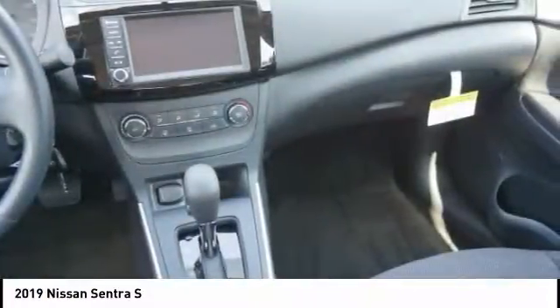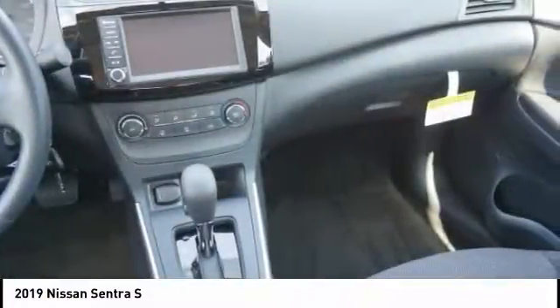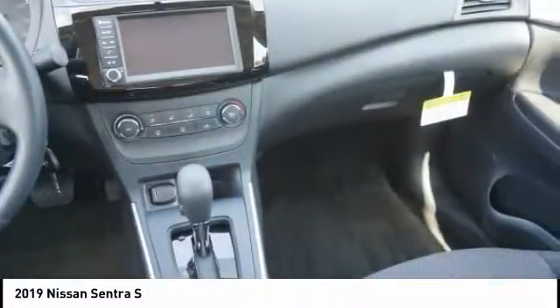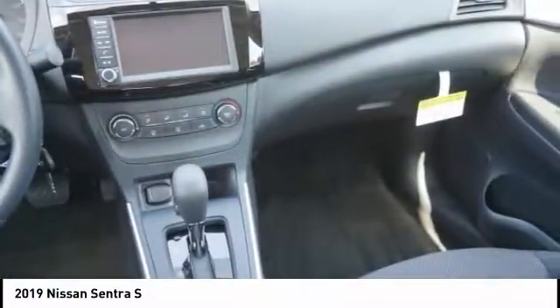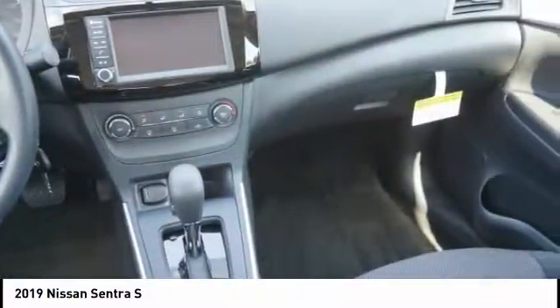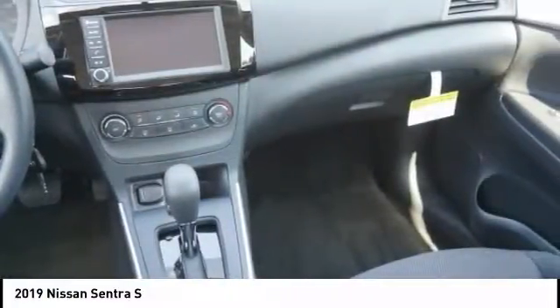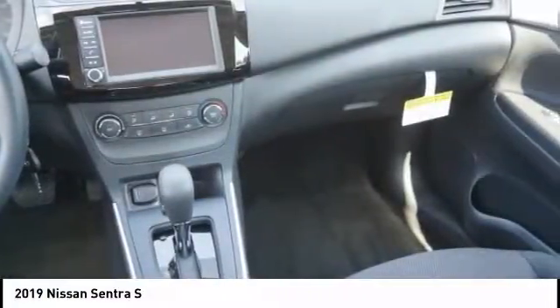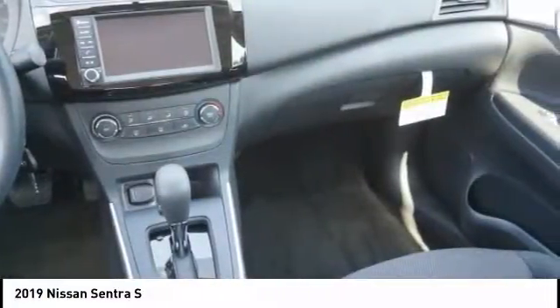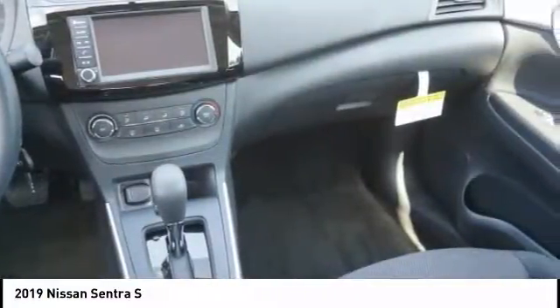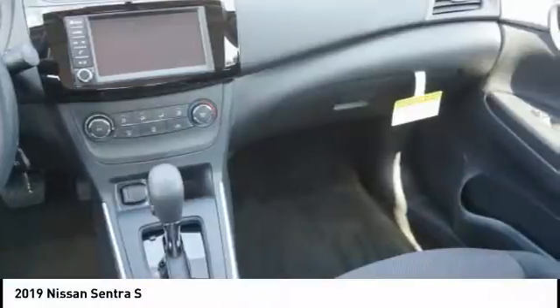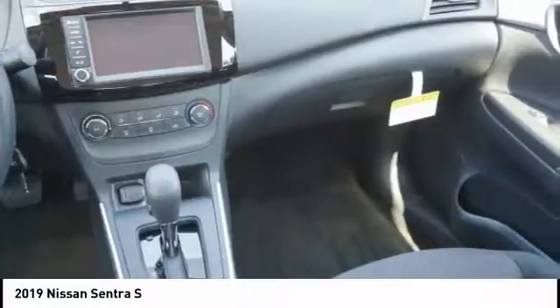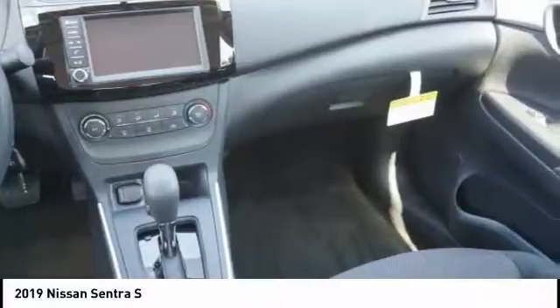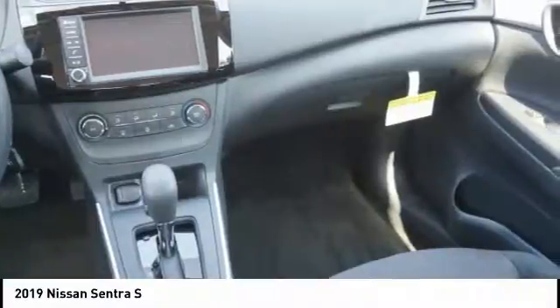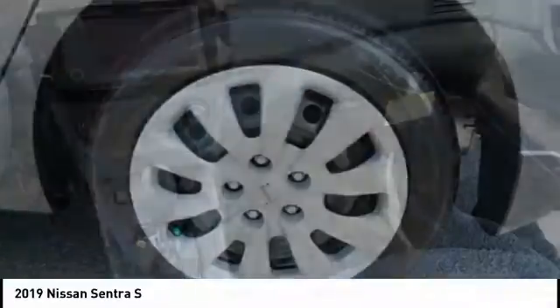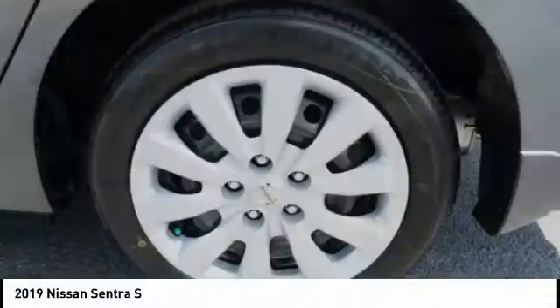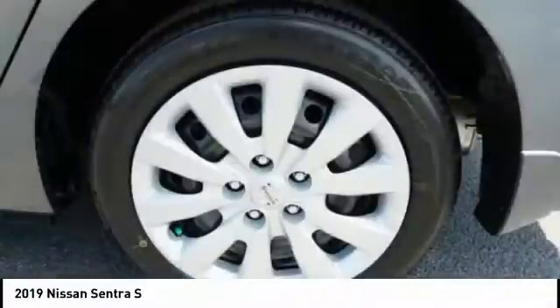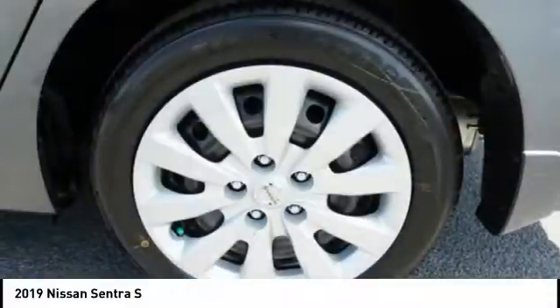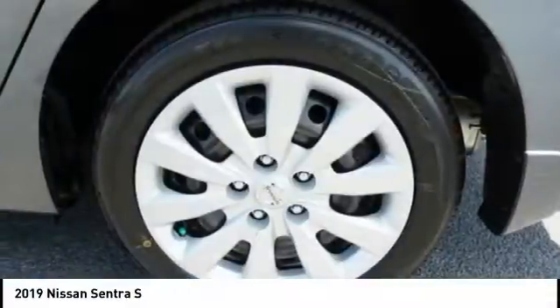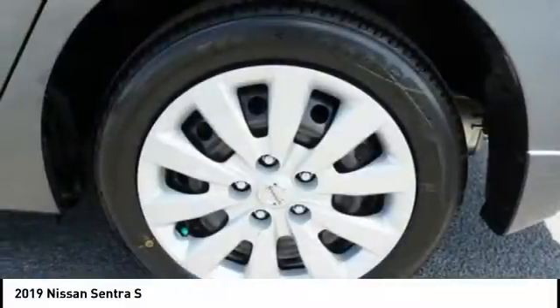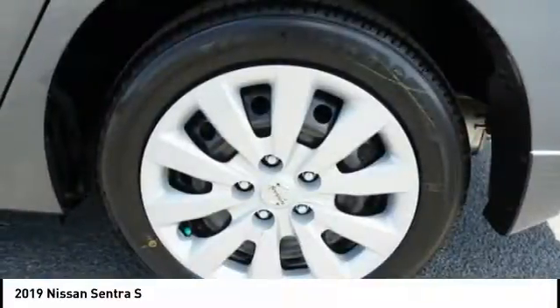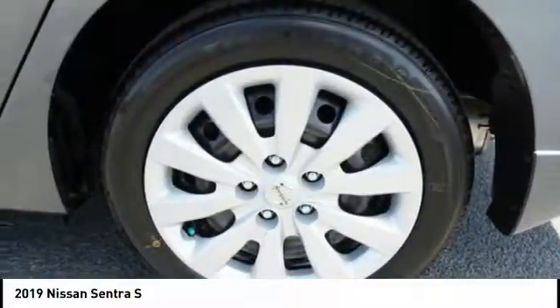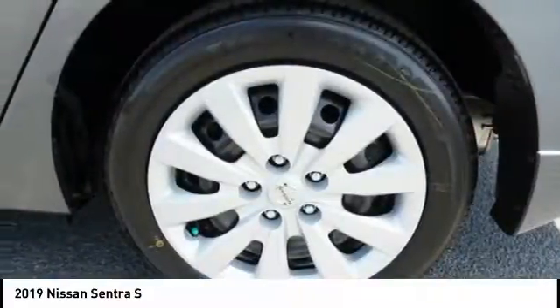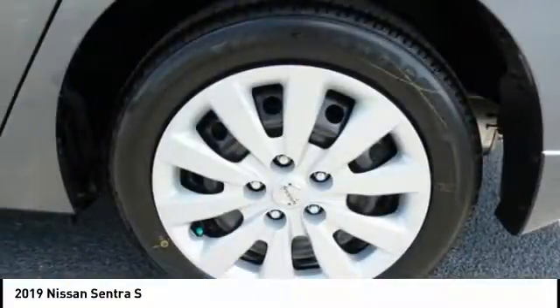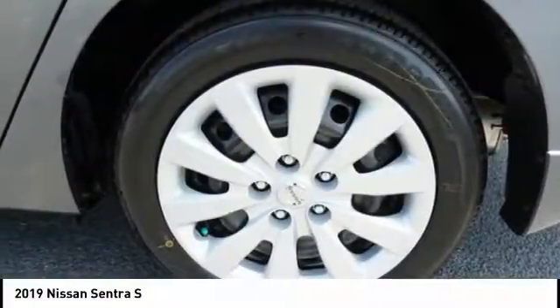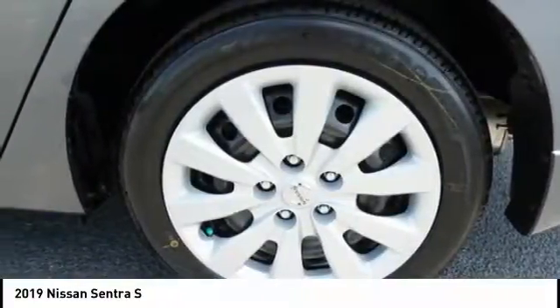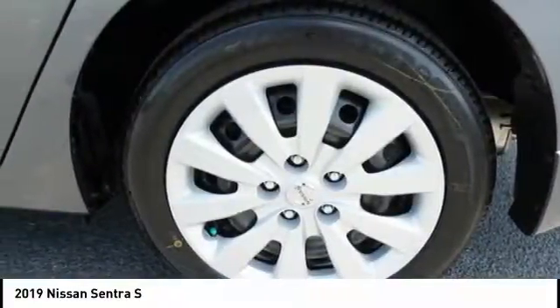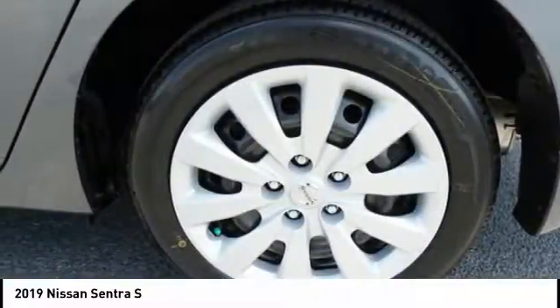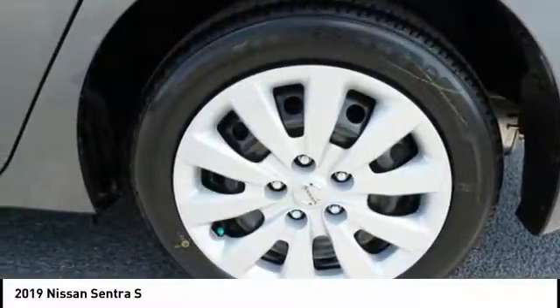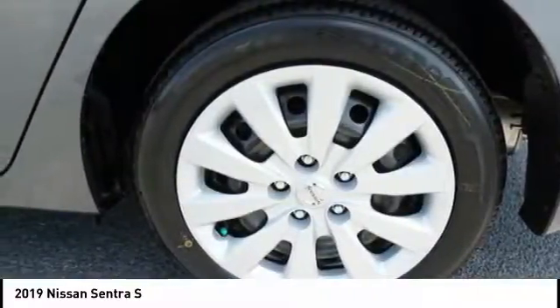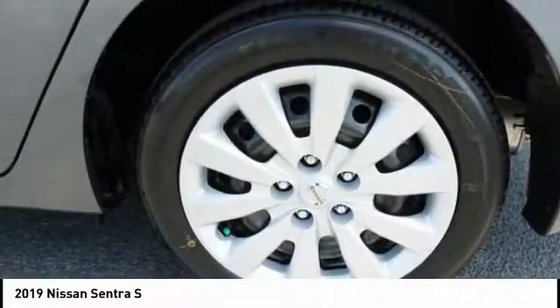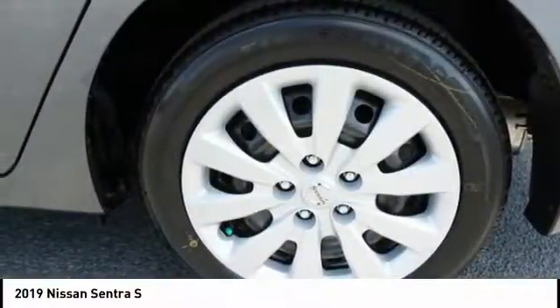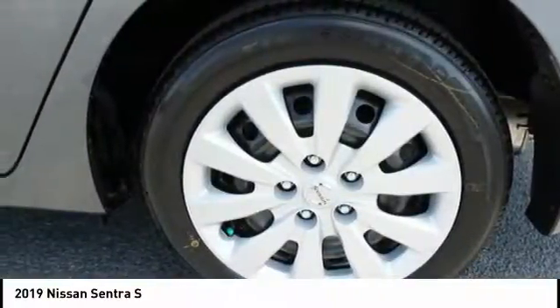Body side moldings. Braking assist. Interval wipers. Come see the car for yourself.